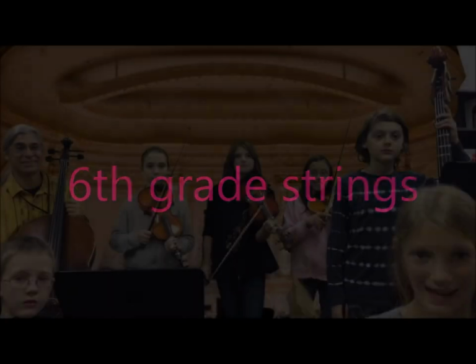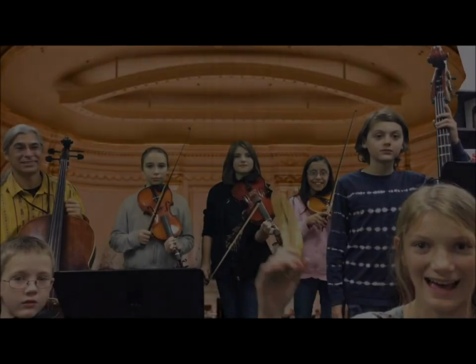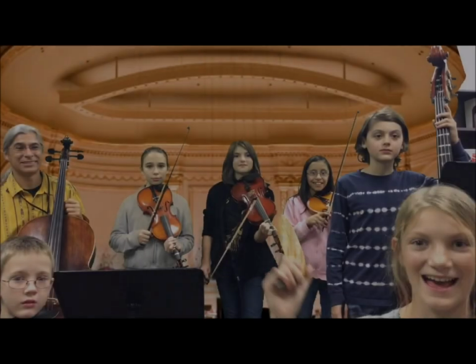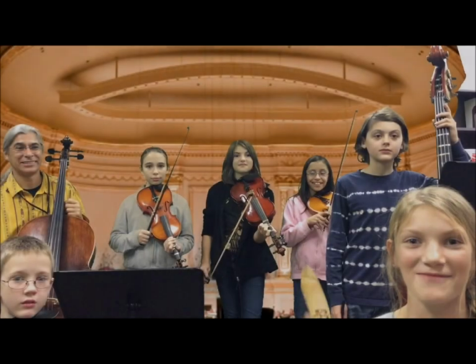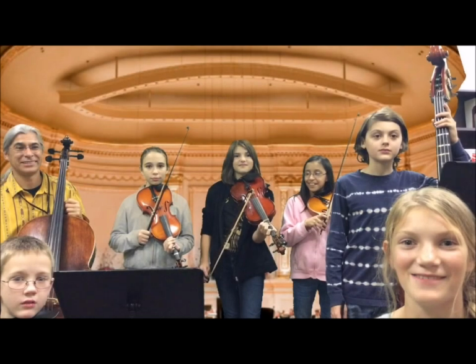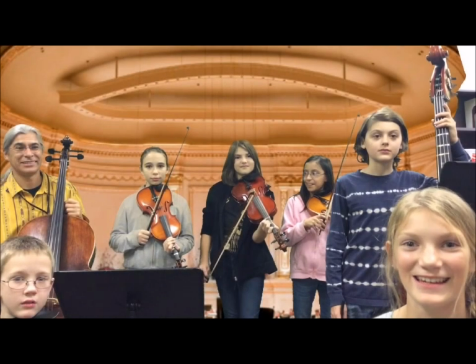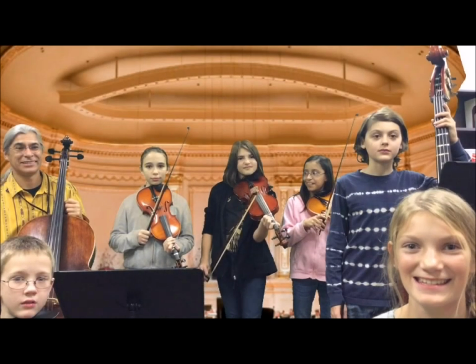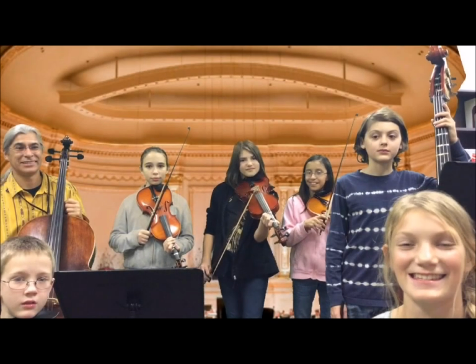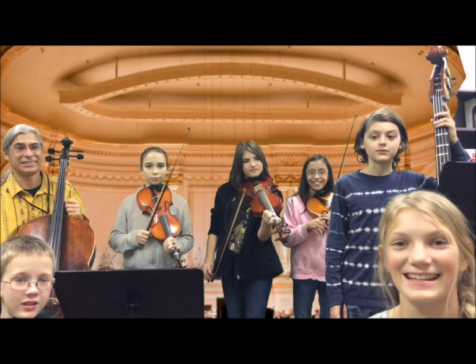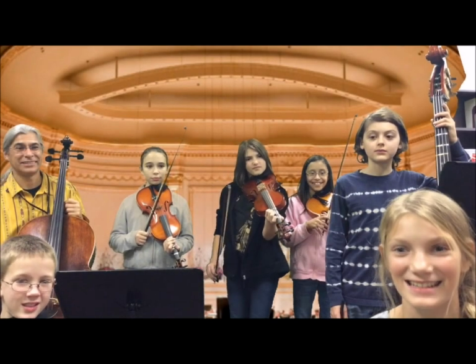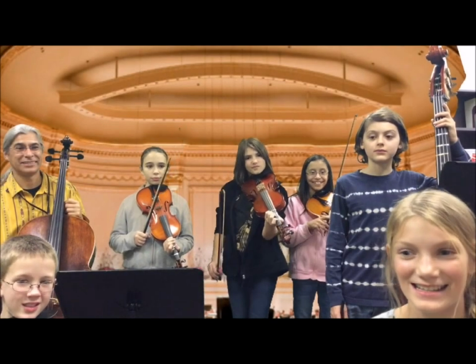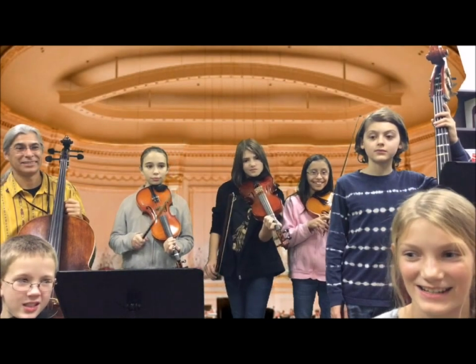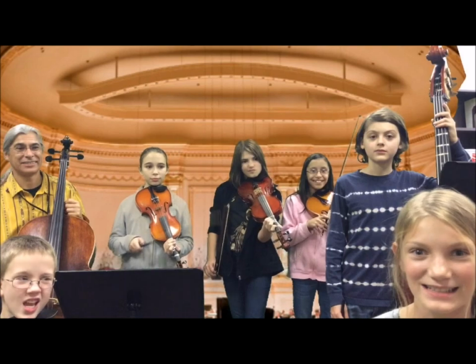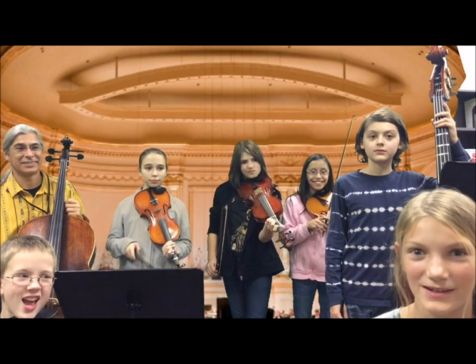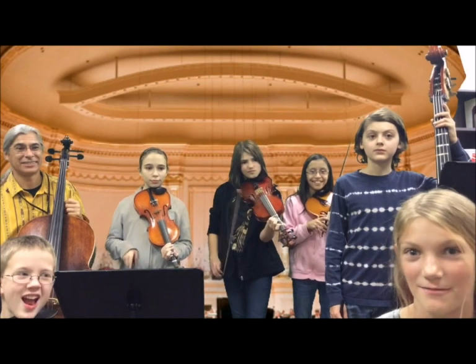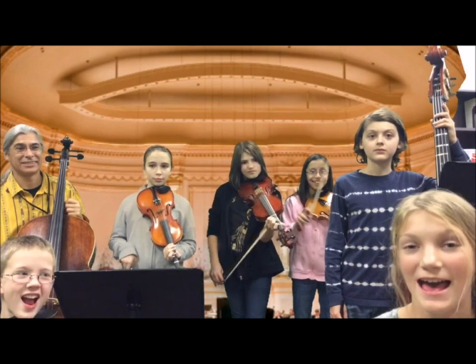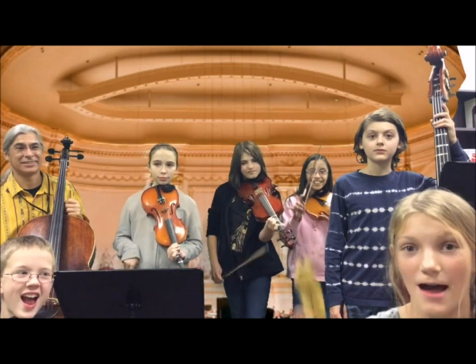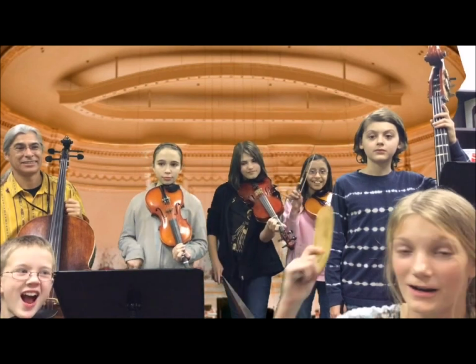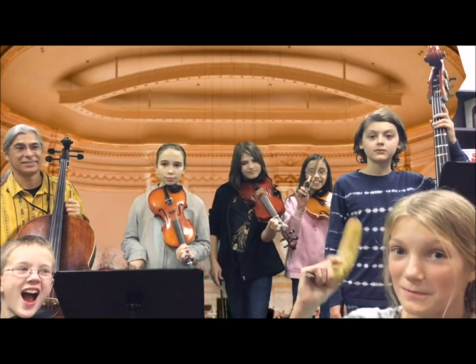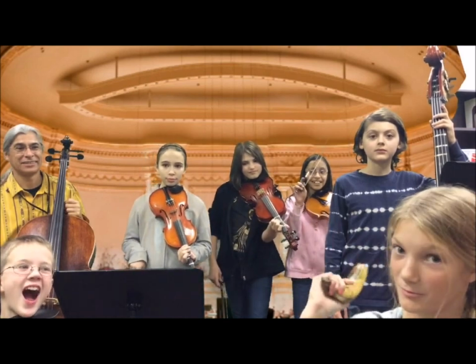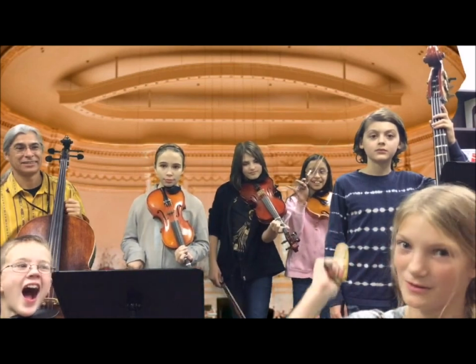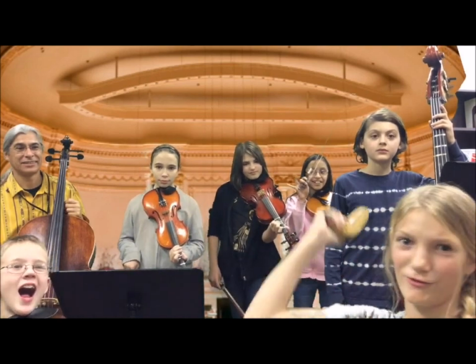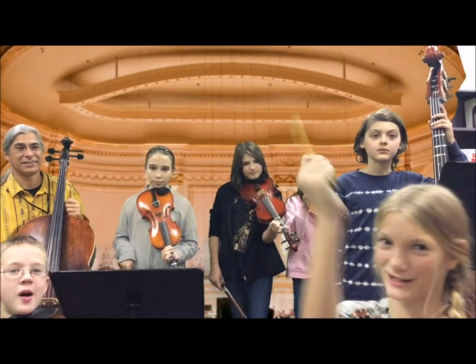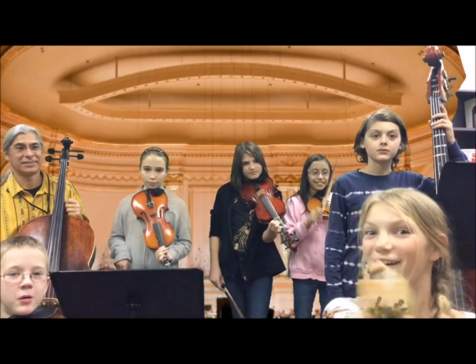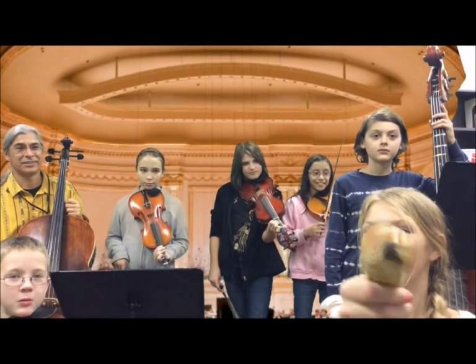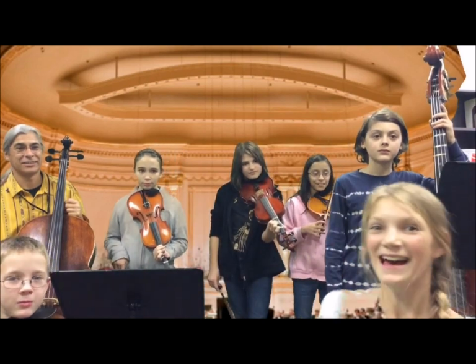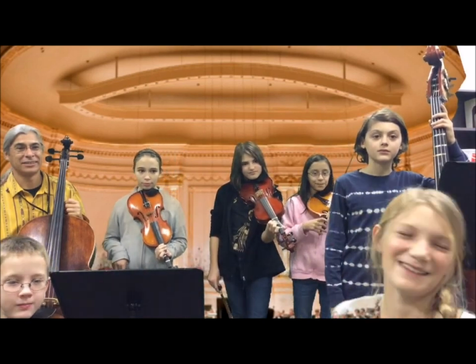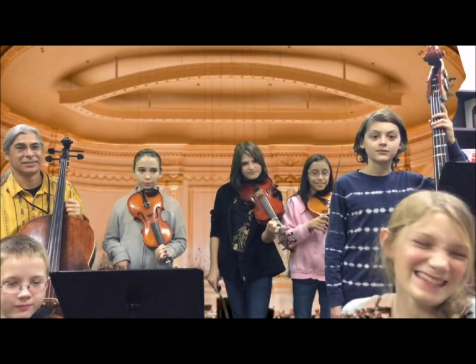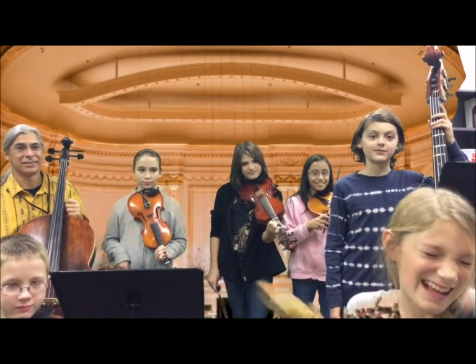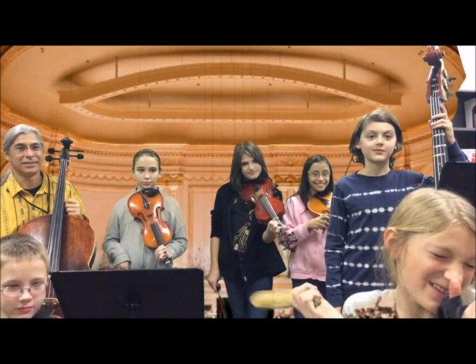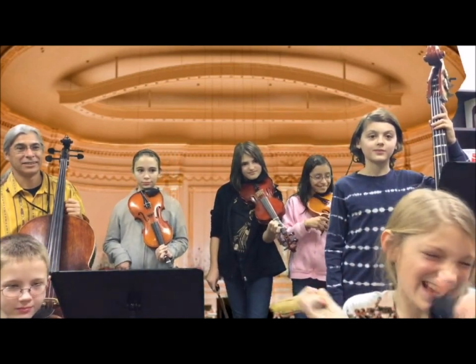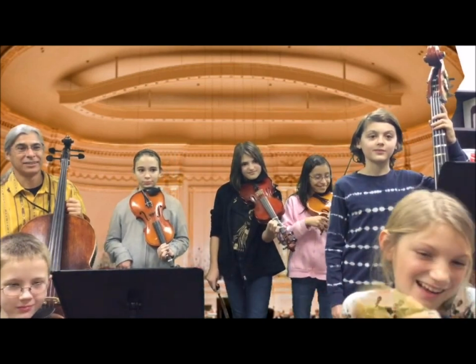Hi, I'm Emma, and this is the 6th Grade Strings Program, and we're going to be preparing for you the Fernanda song!